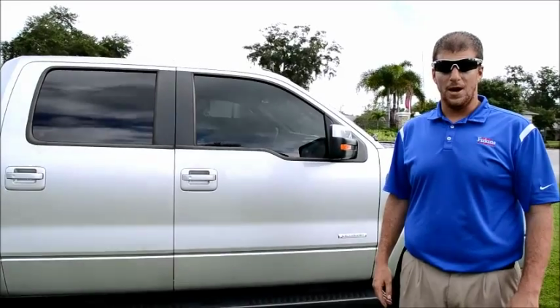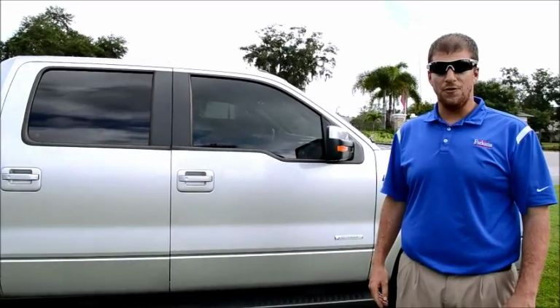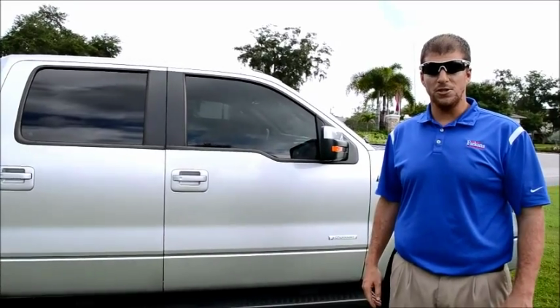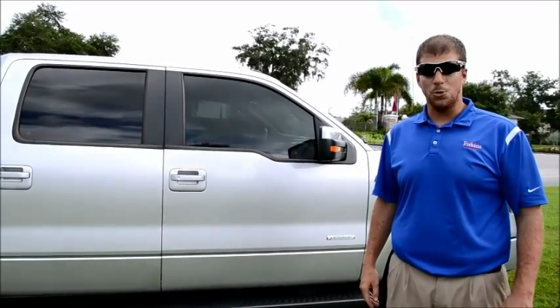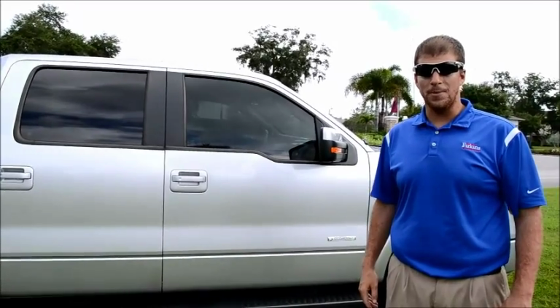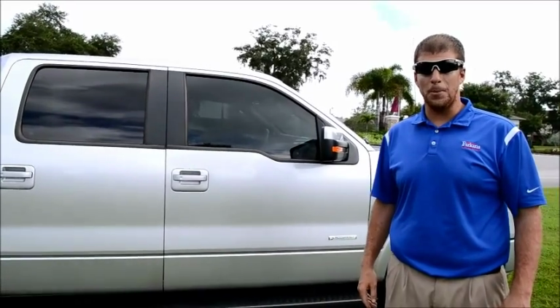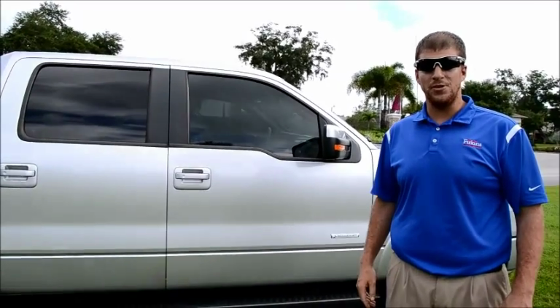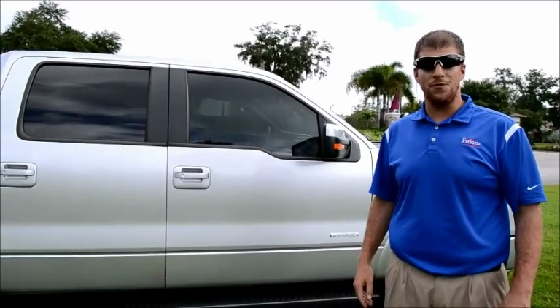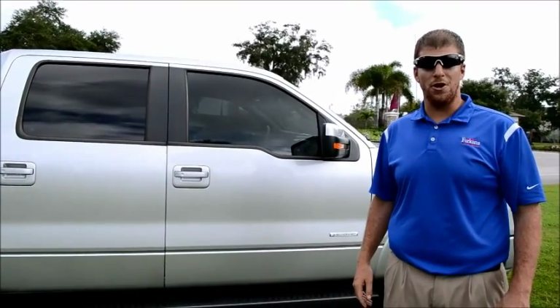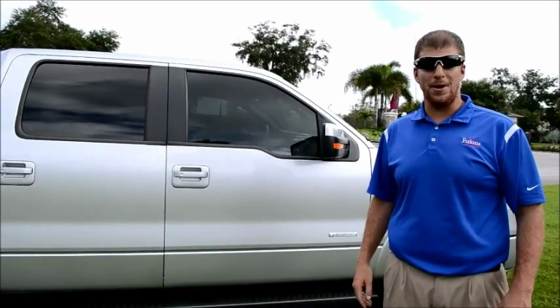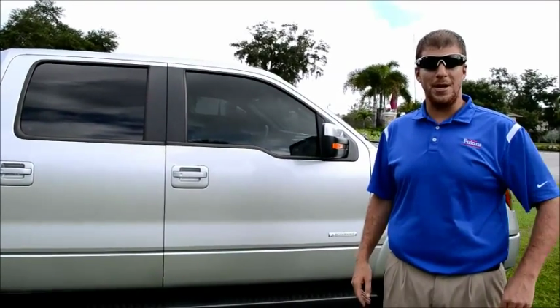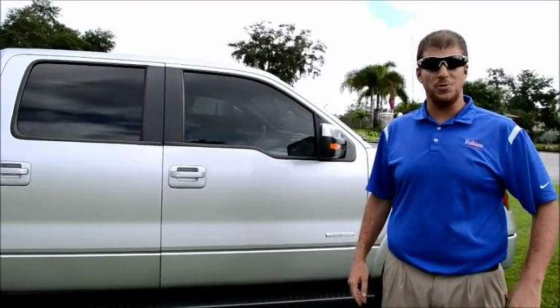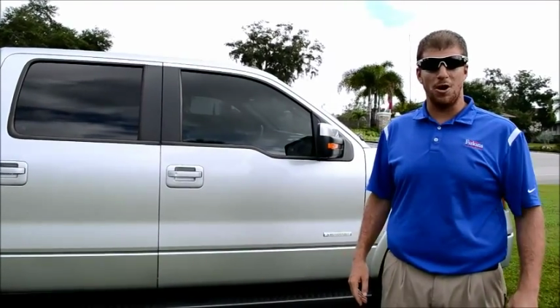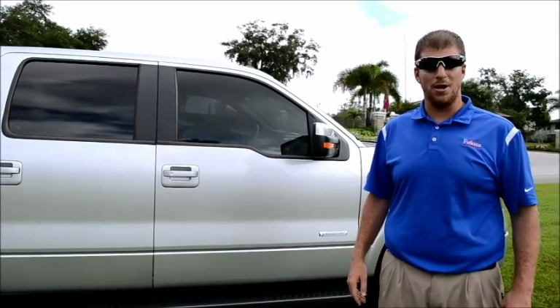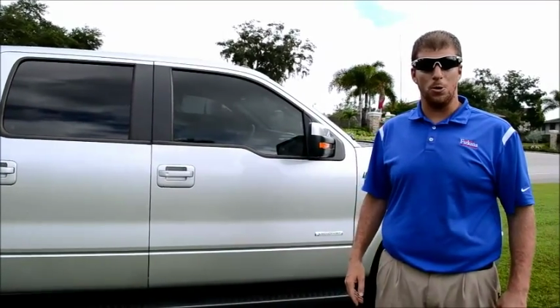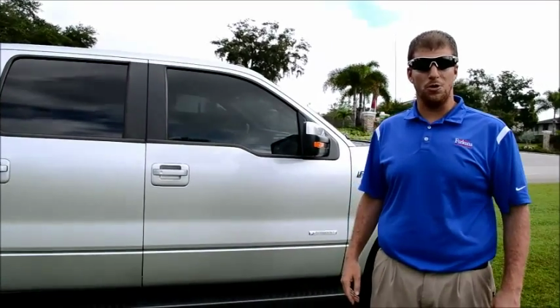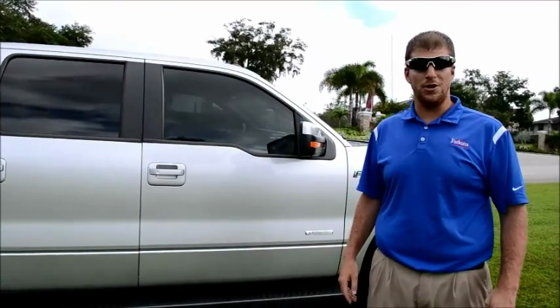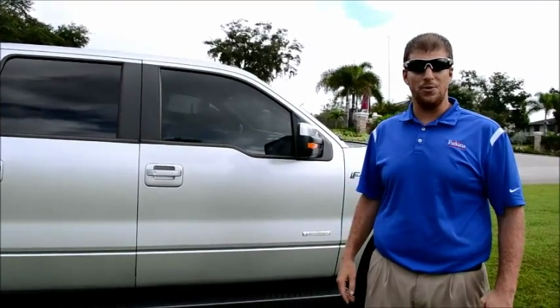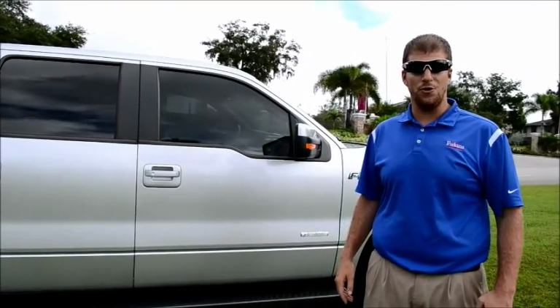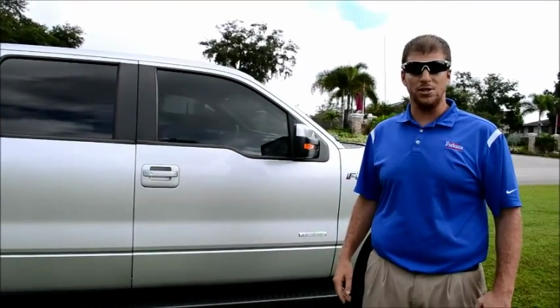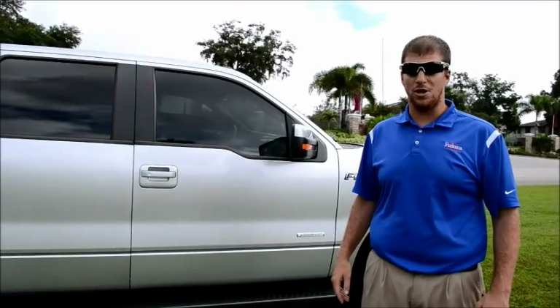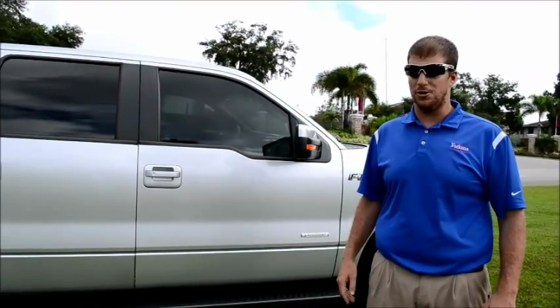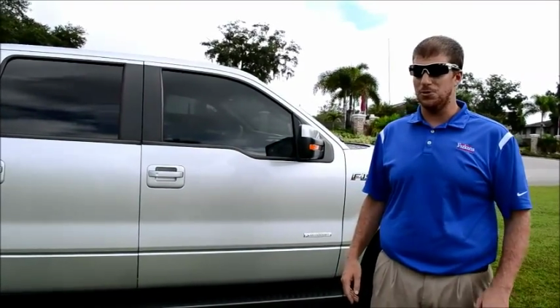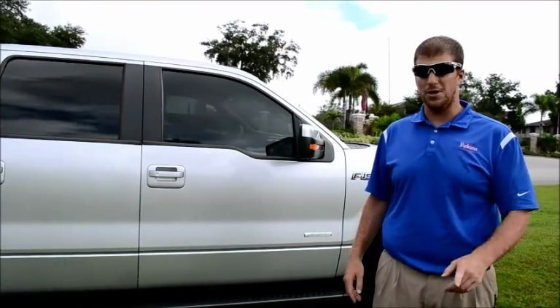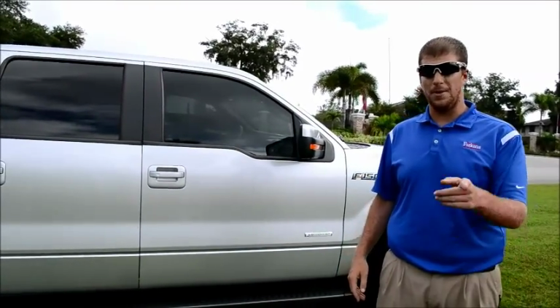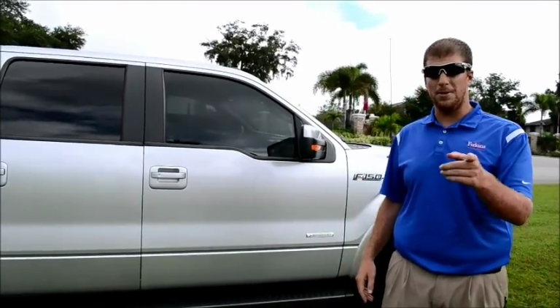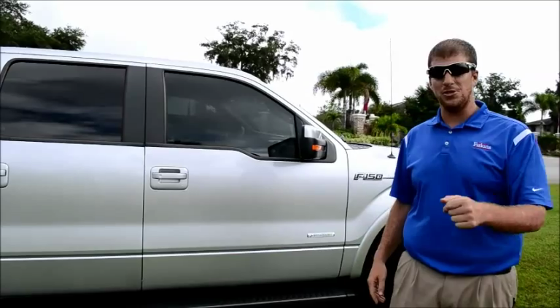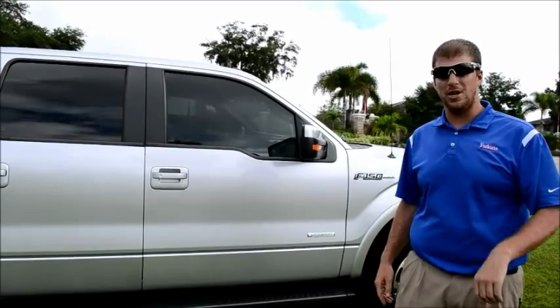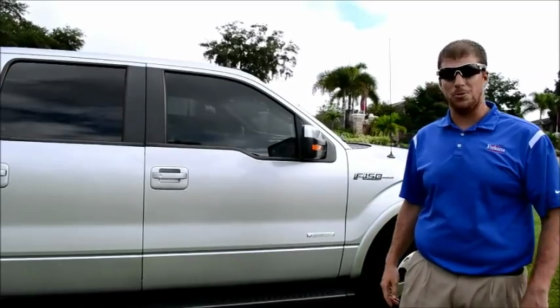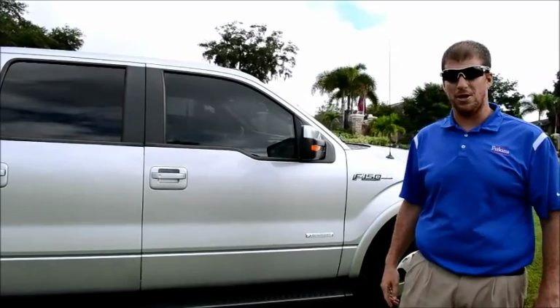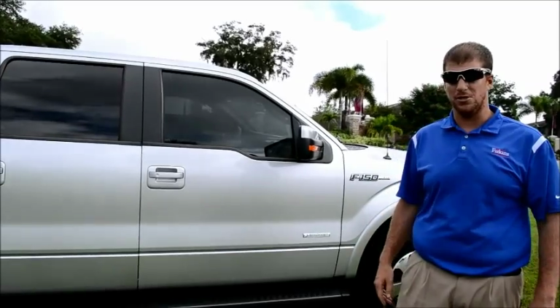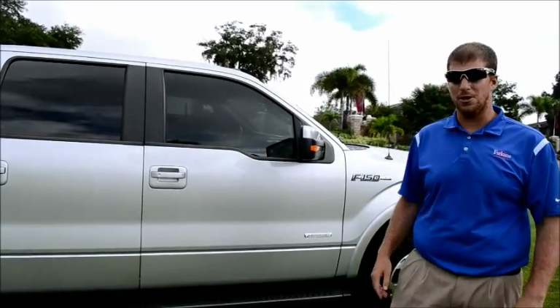Hi folks. Welcome to Brains in Florida. My name is Mark. I work over here at the Perkins Auto Group. So when you come in, make sure you ask for Mark Cassell.